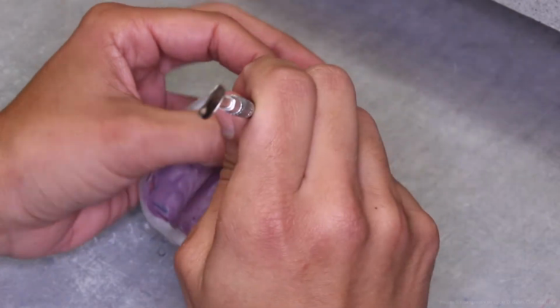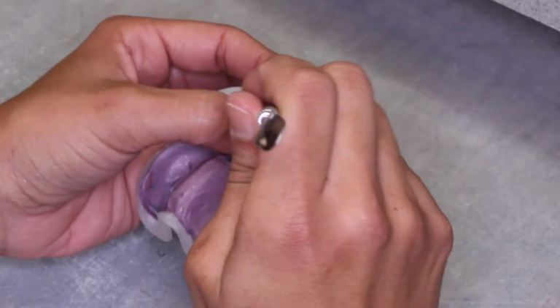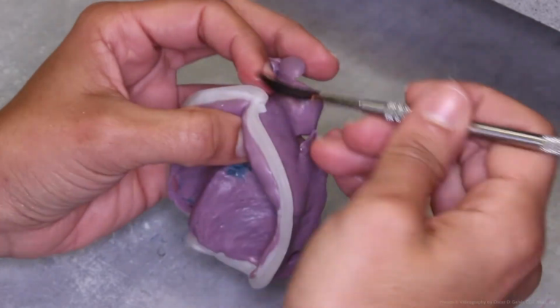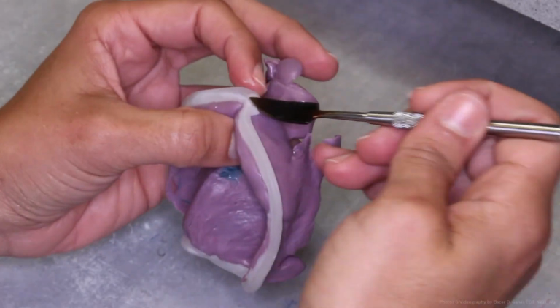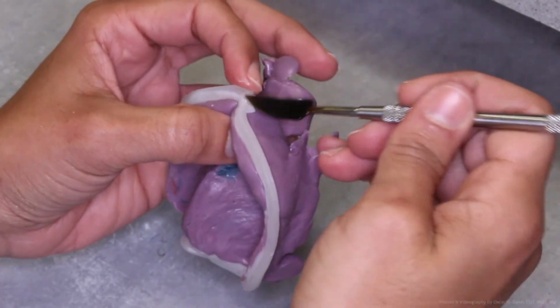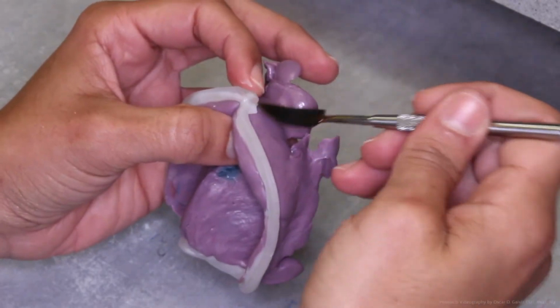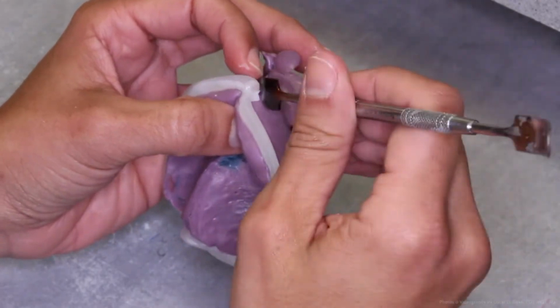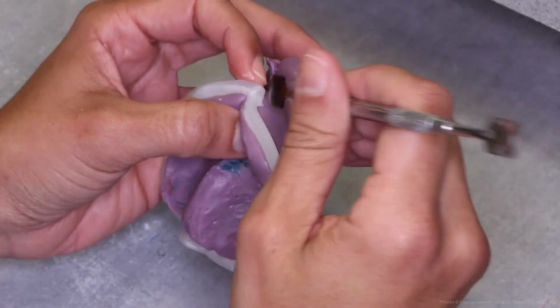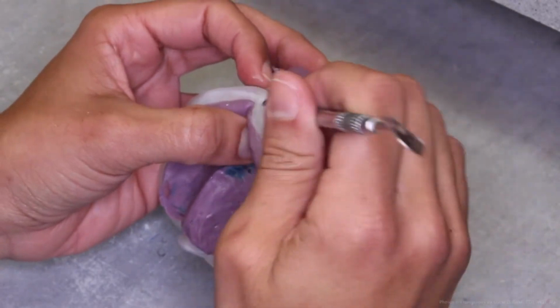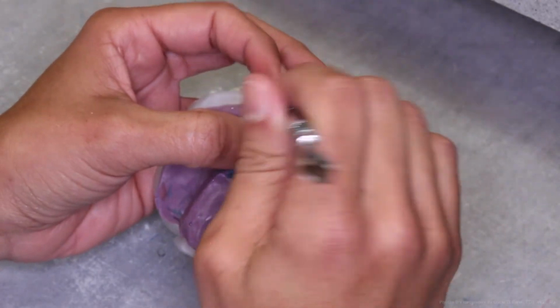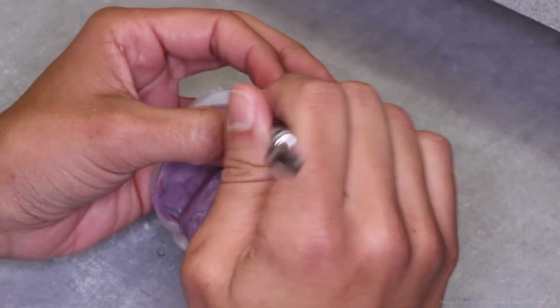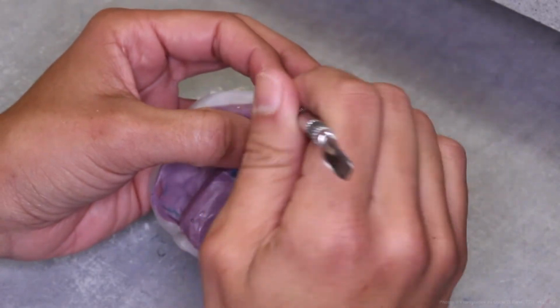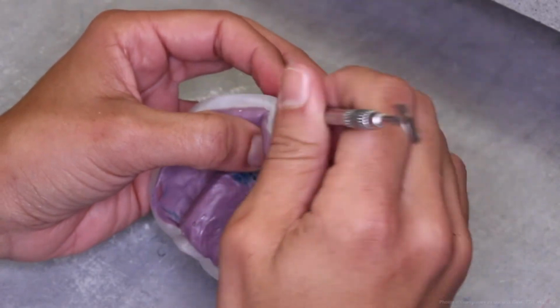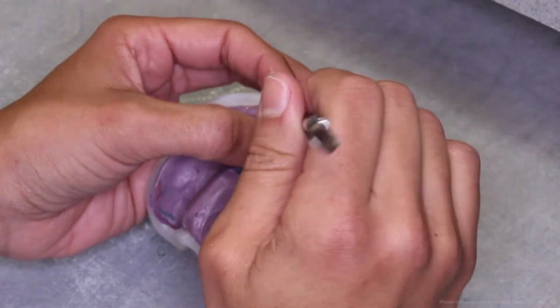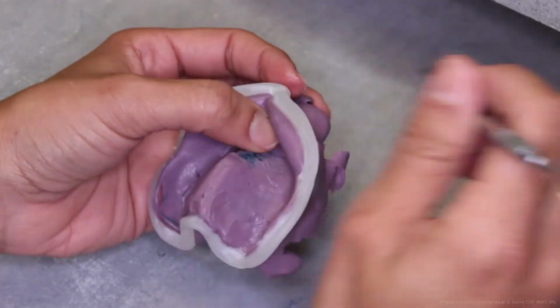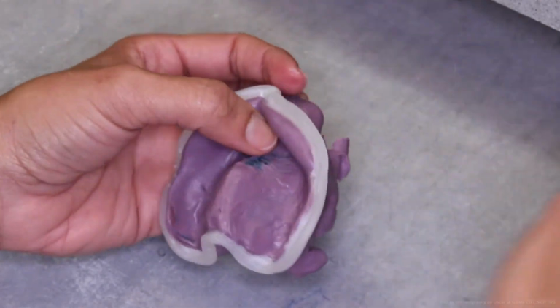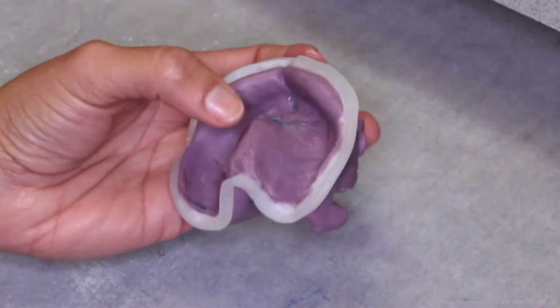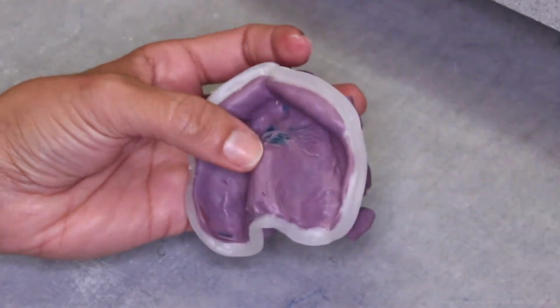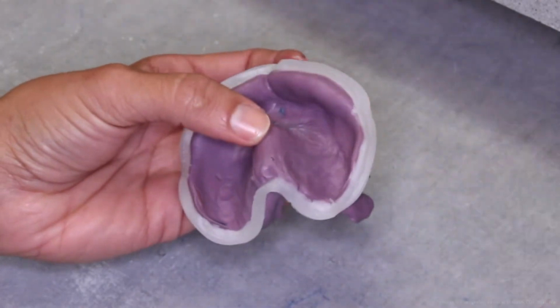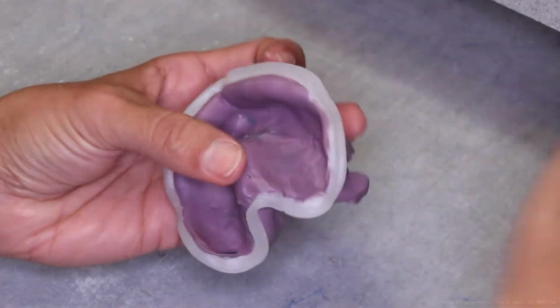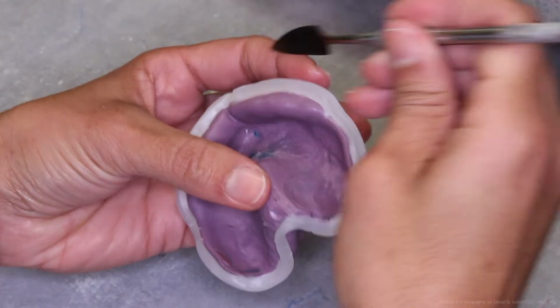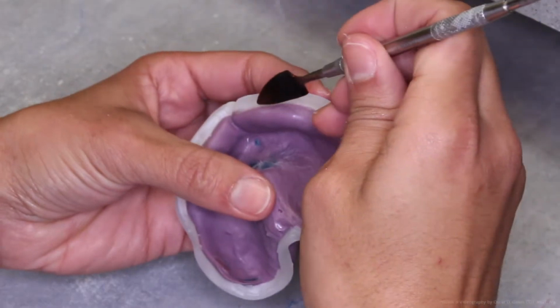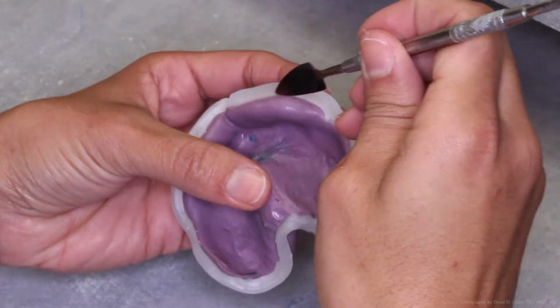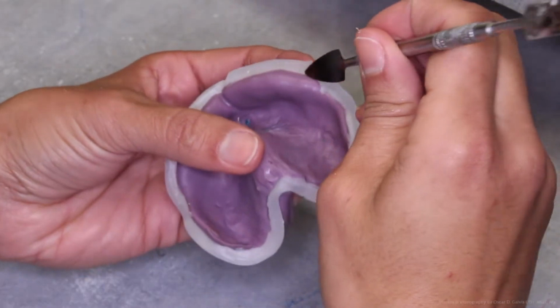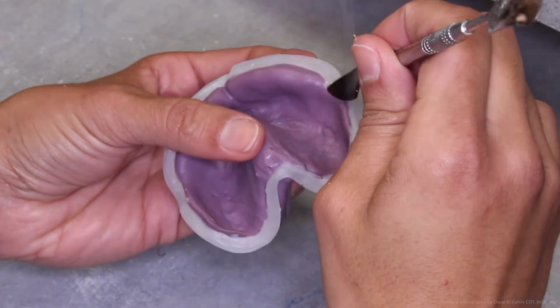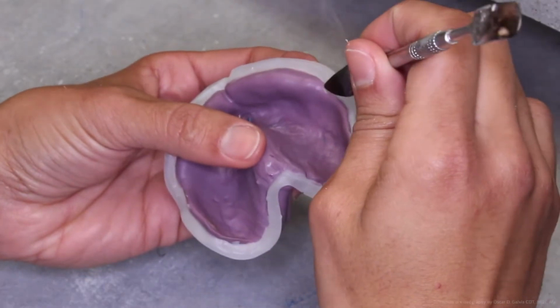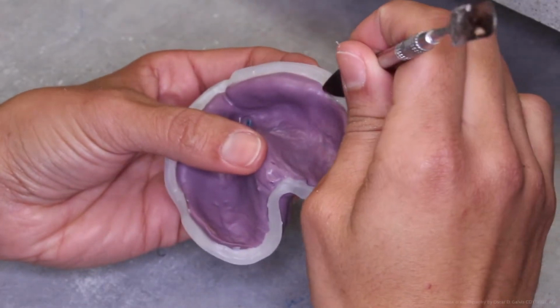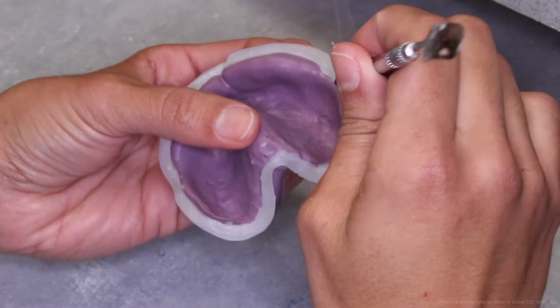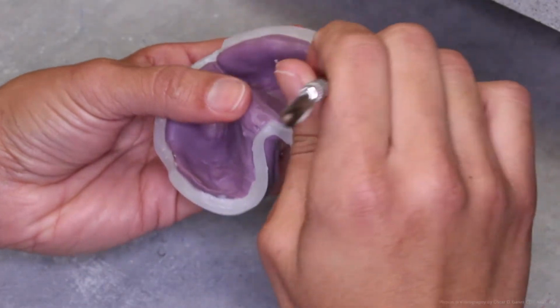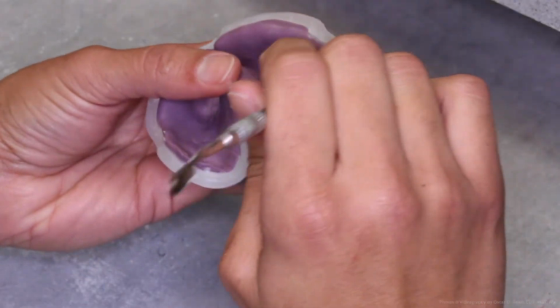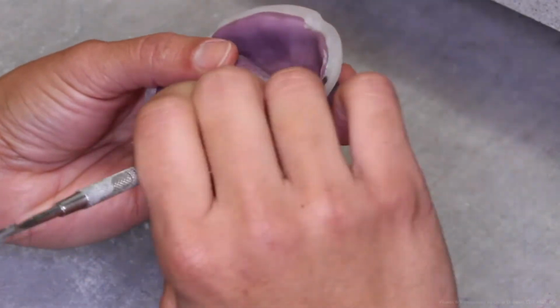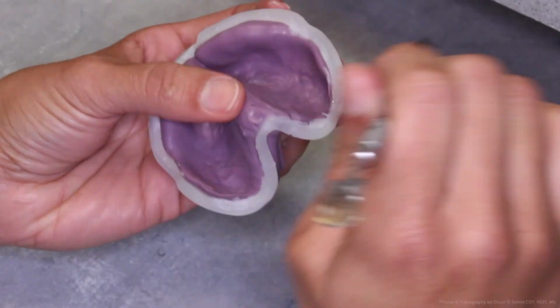Once the utility wax is fully wrapped around the borders of the final impression, be sure to seal the two ends of the utility wax together.